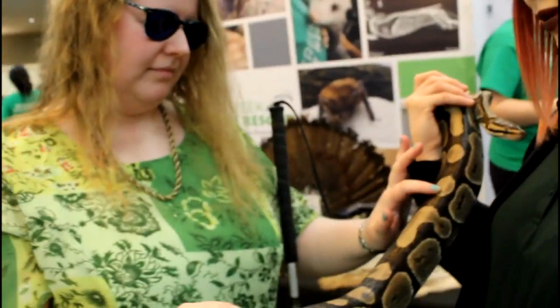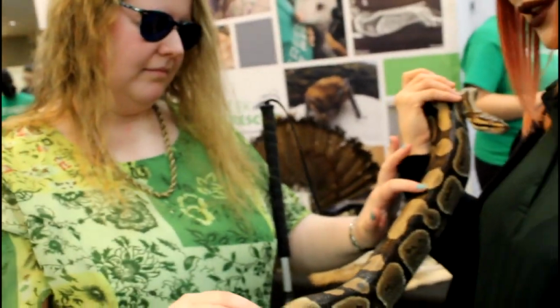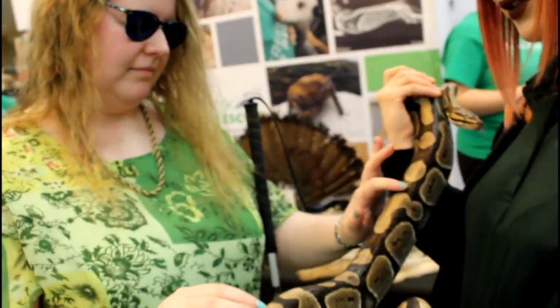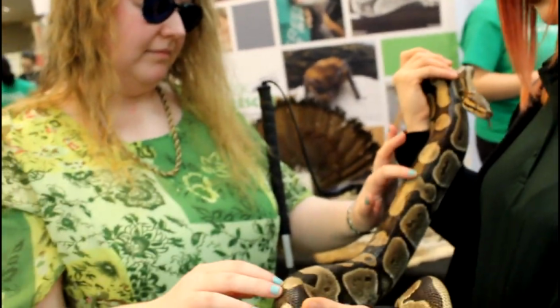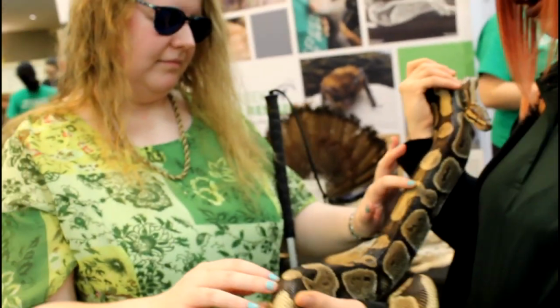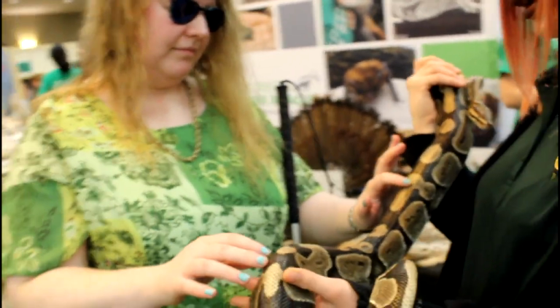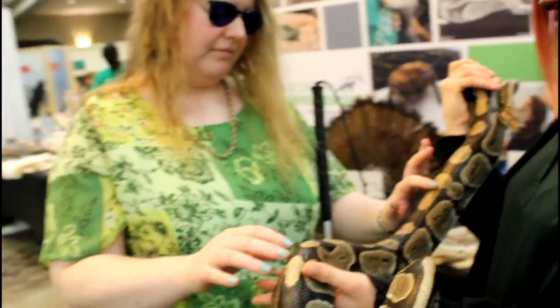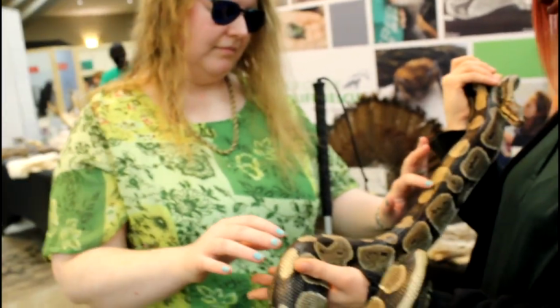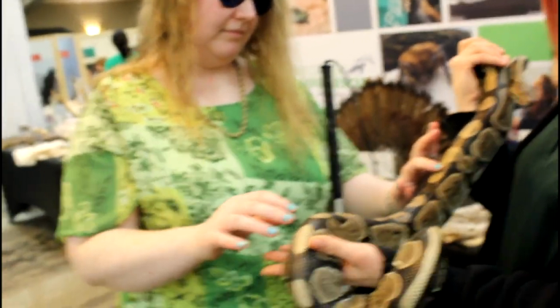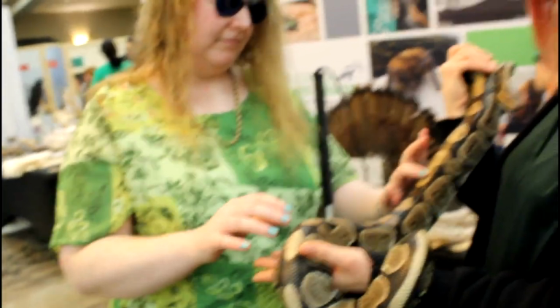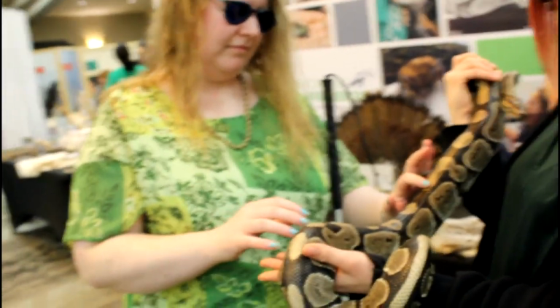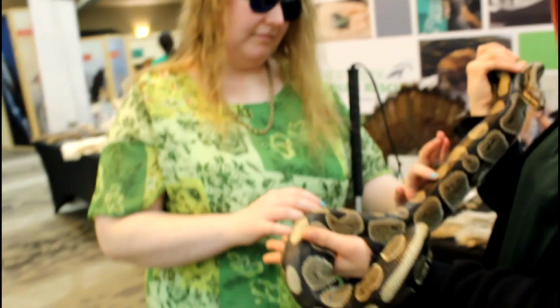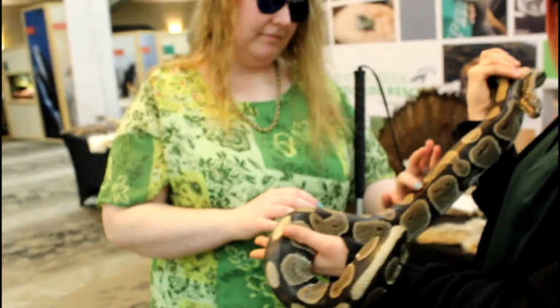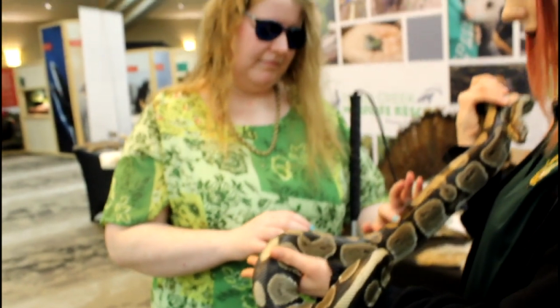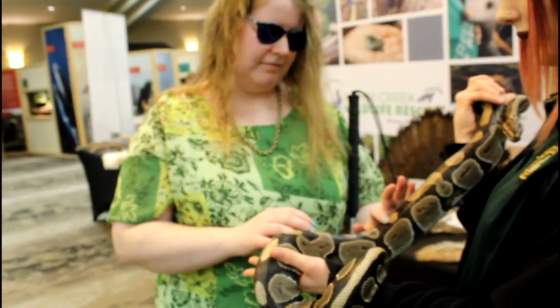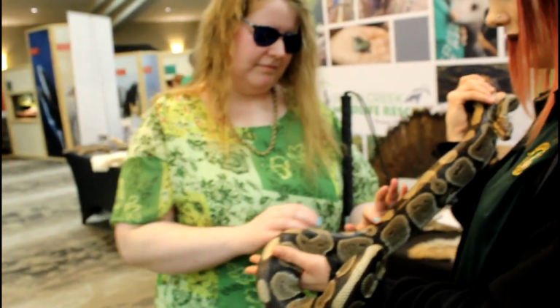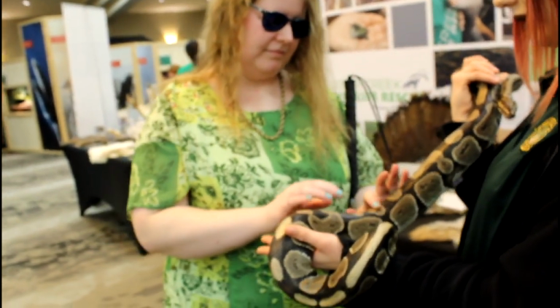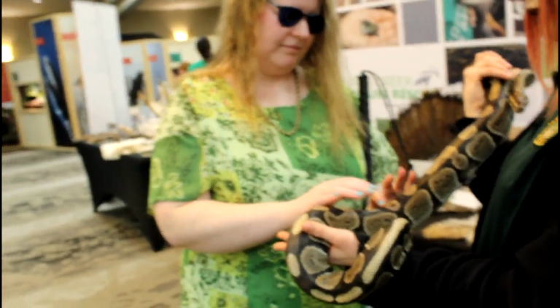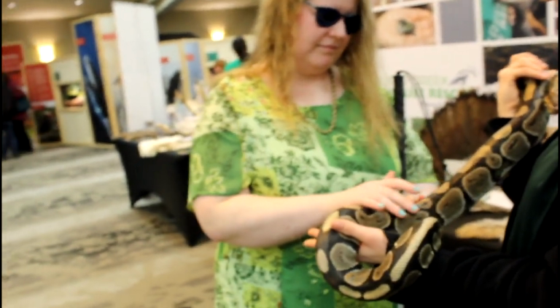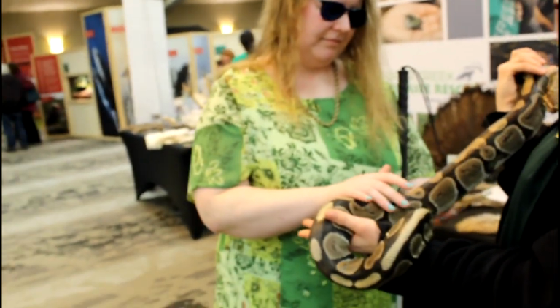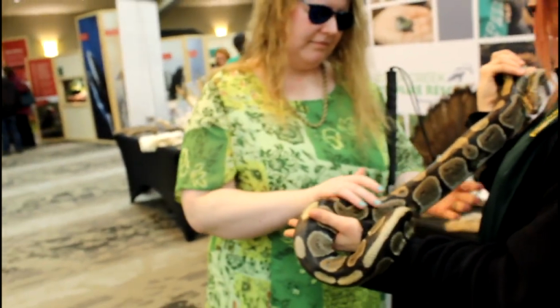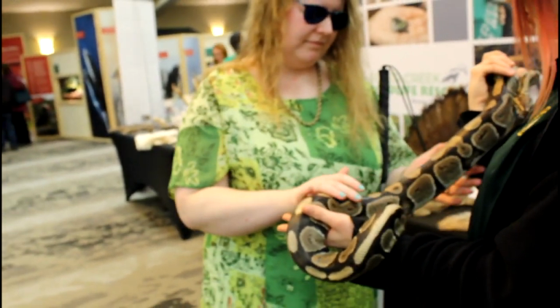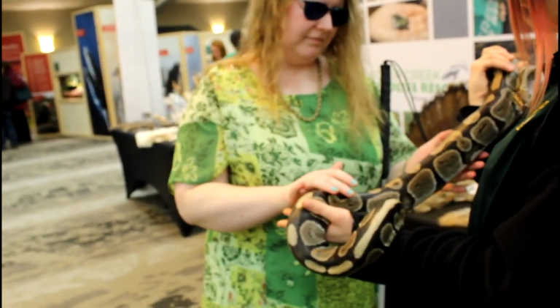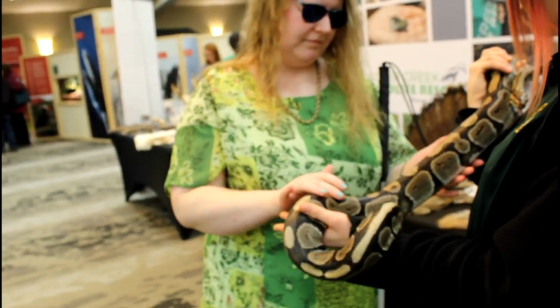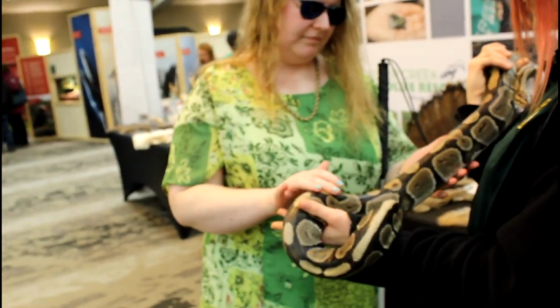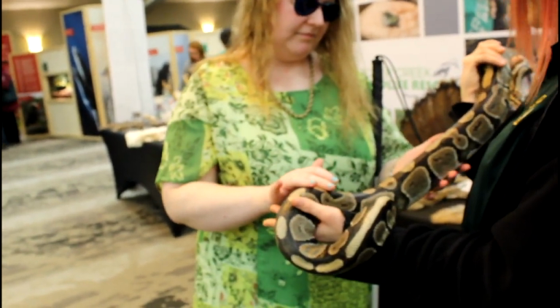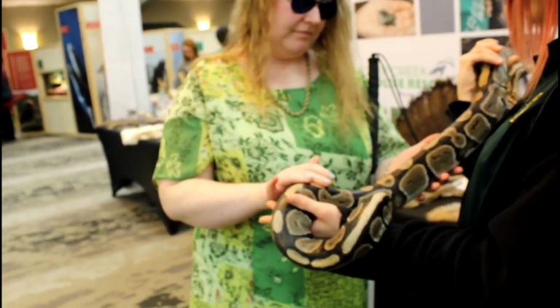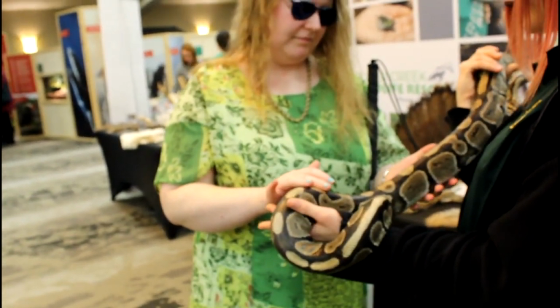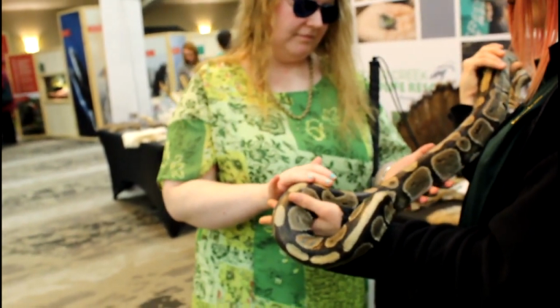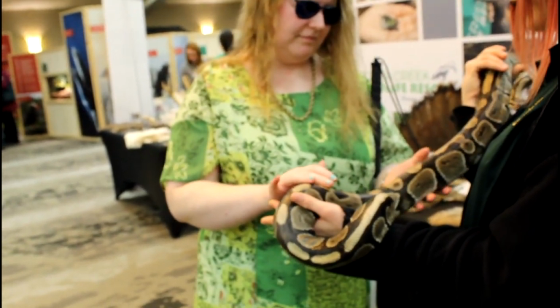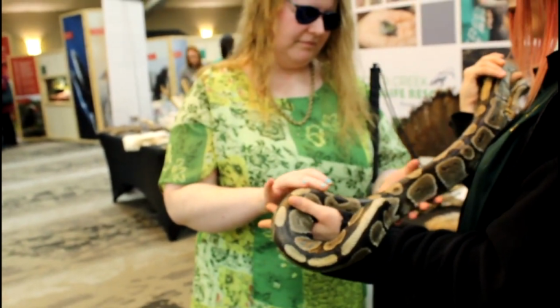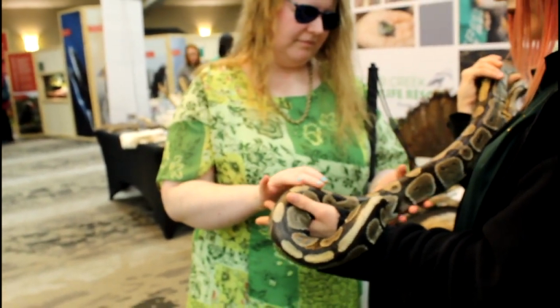Typically females are larger than males, and this girl here looks to be about two feet in length — she's rather large.